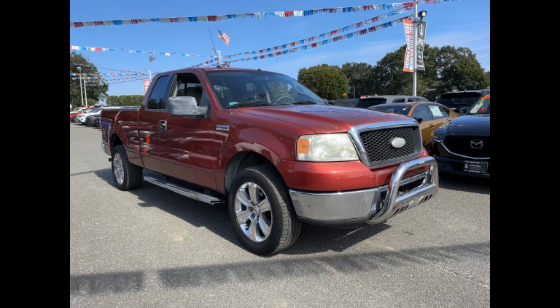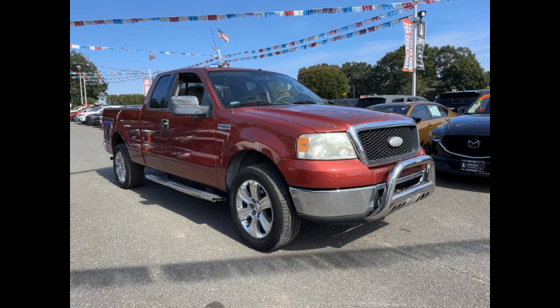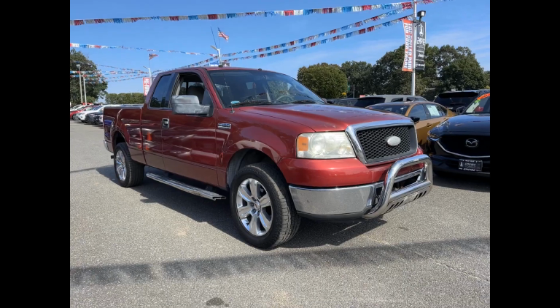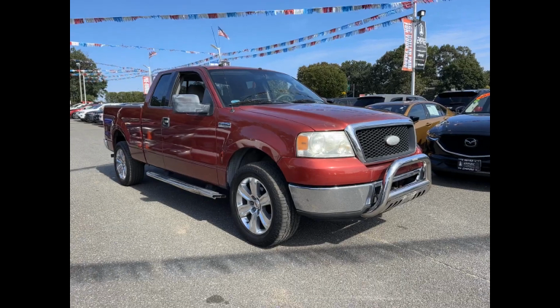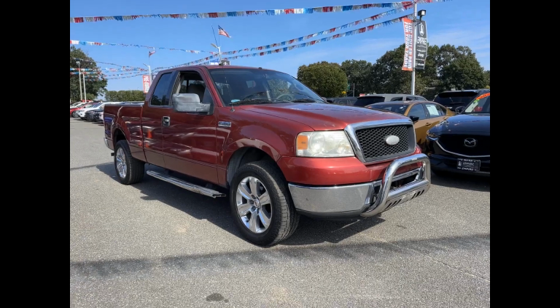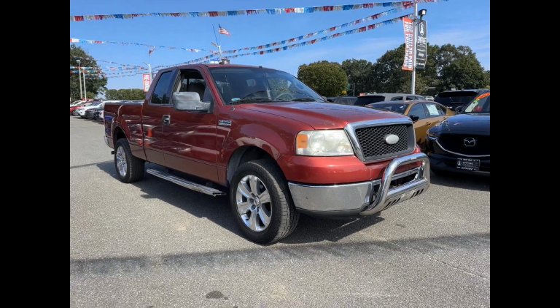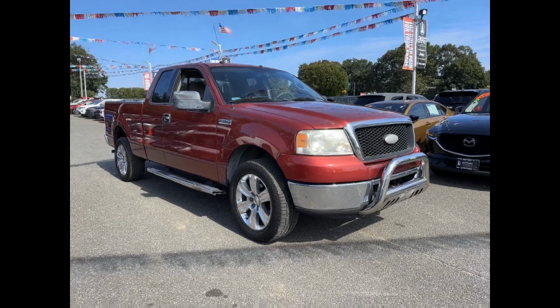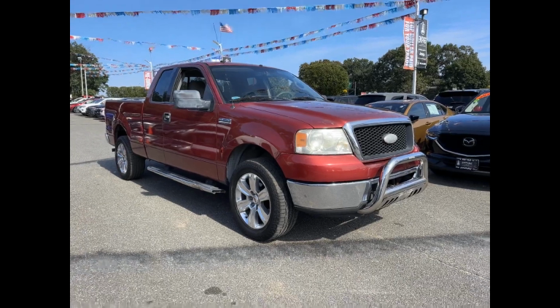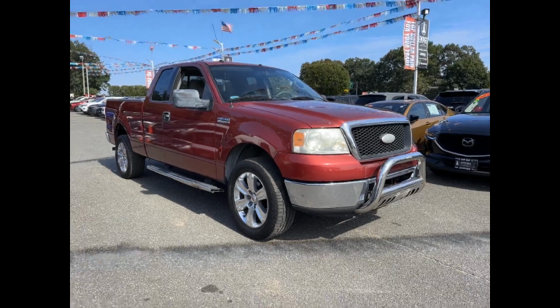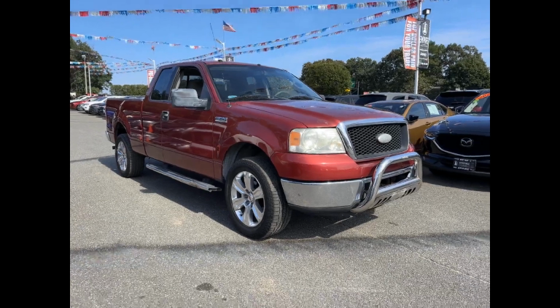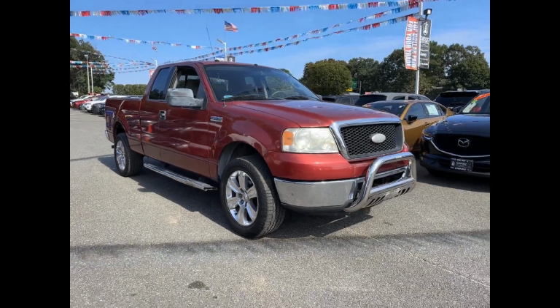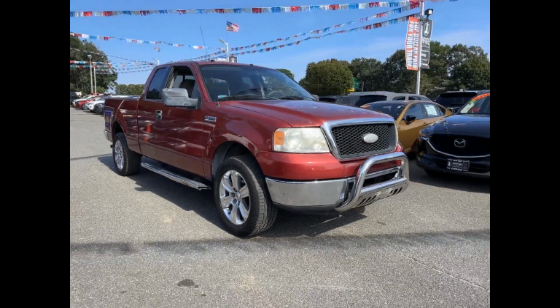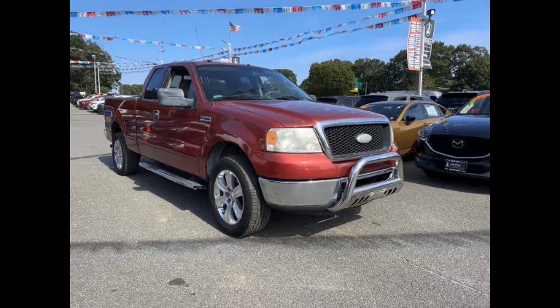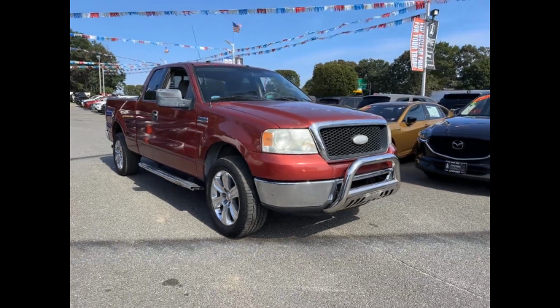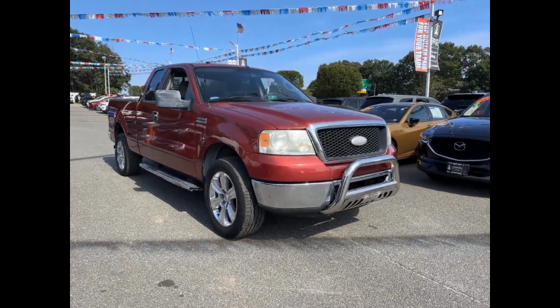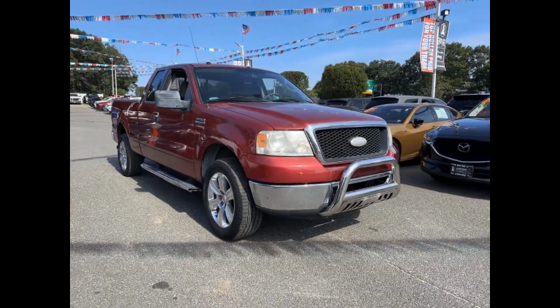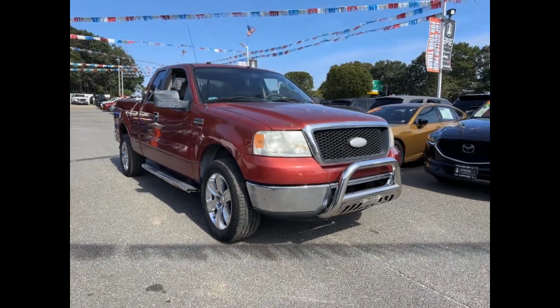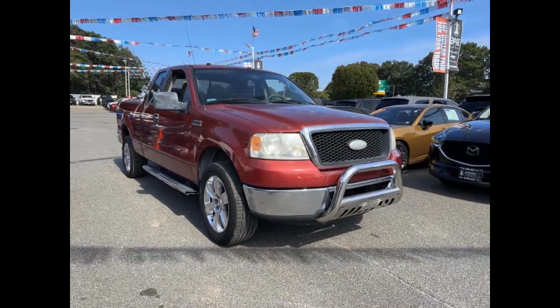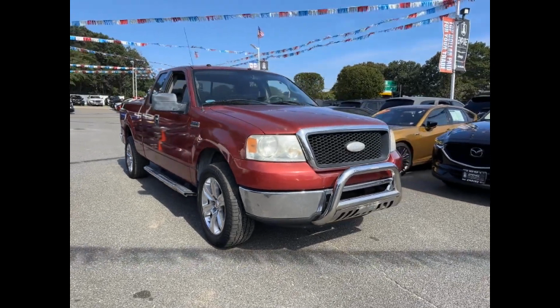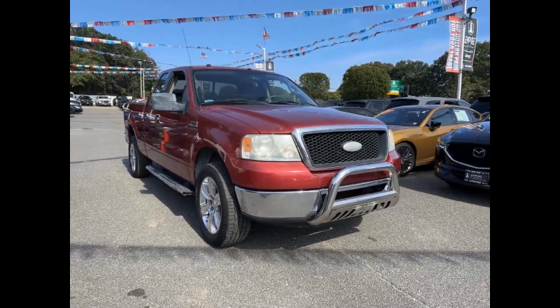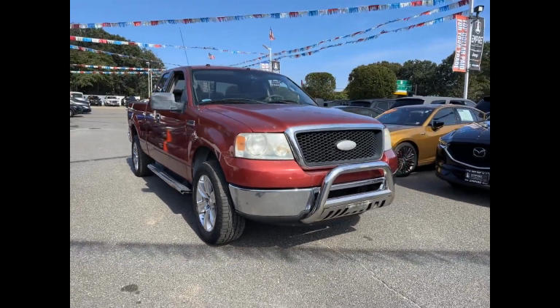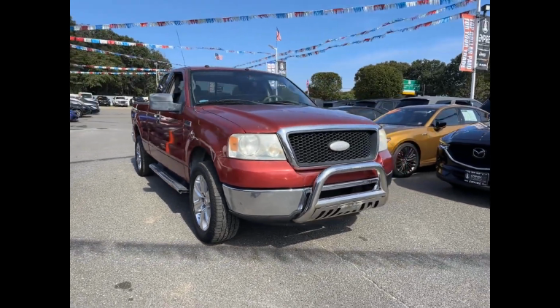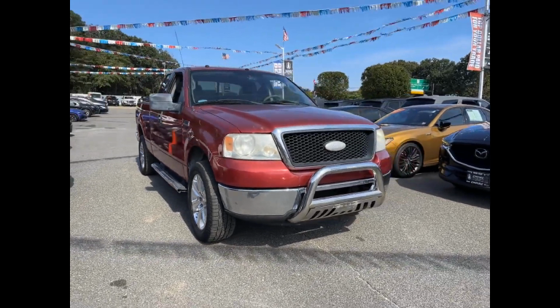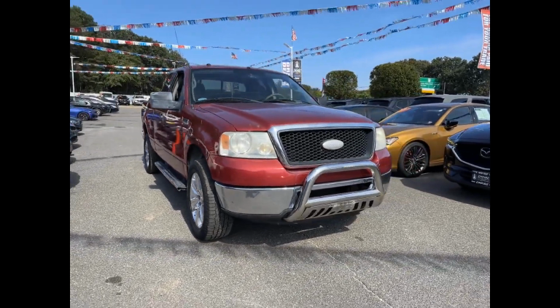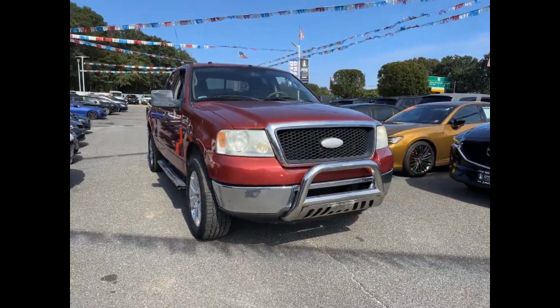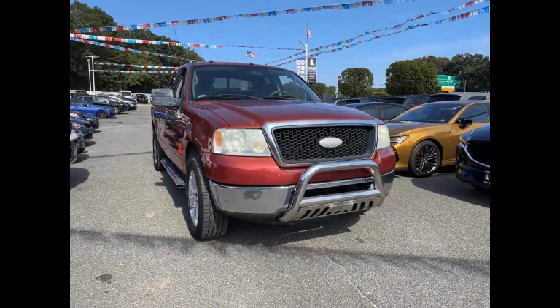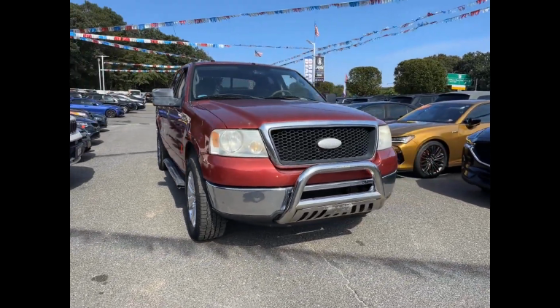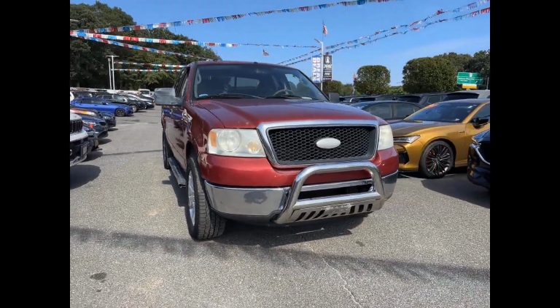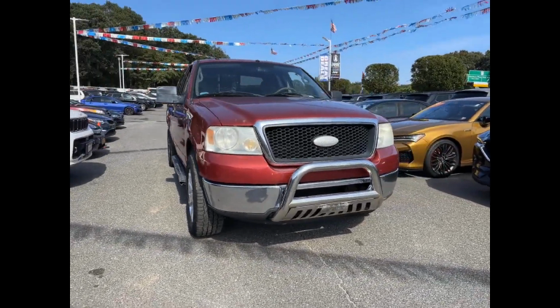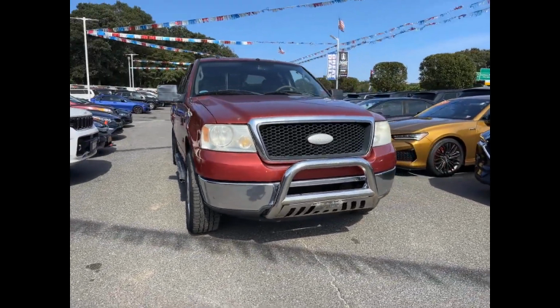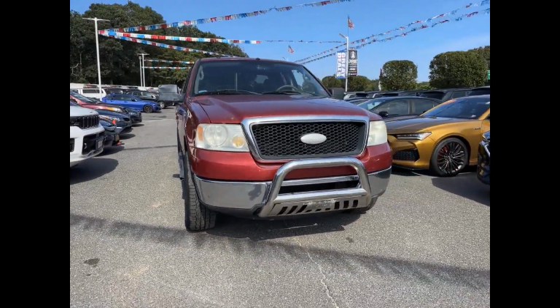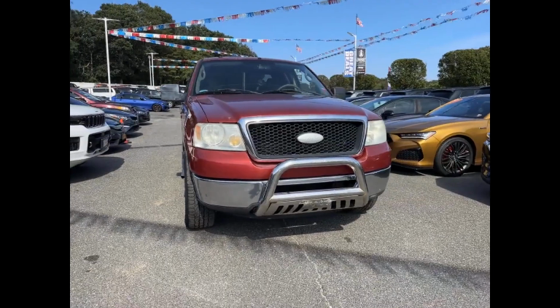2007 Ford F-150. This truck makes room for the whole family.